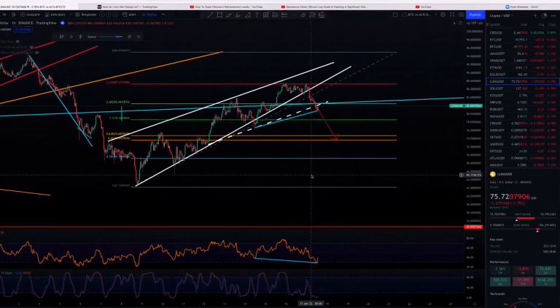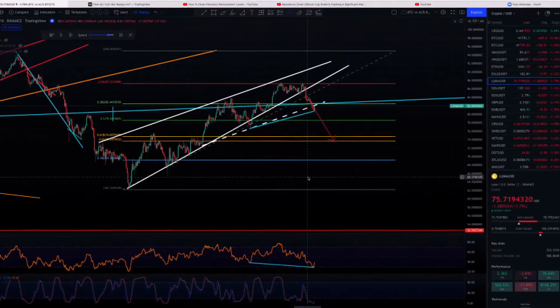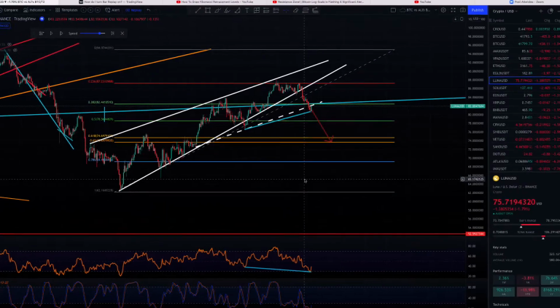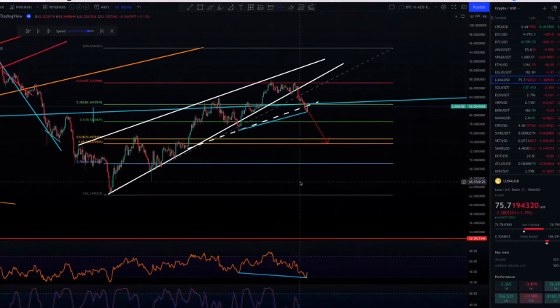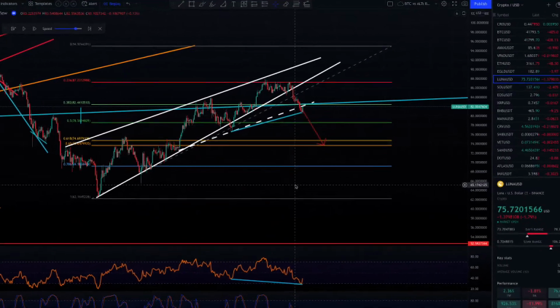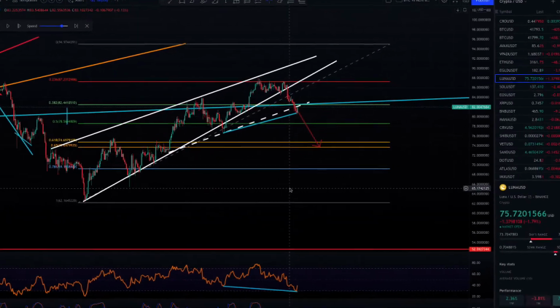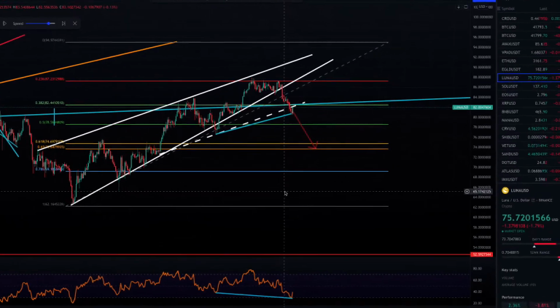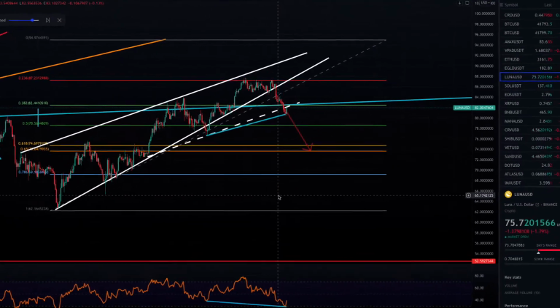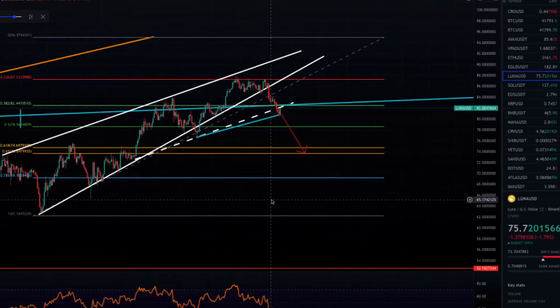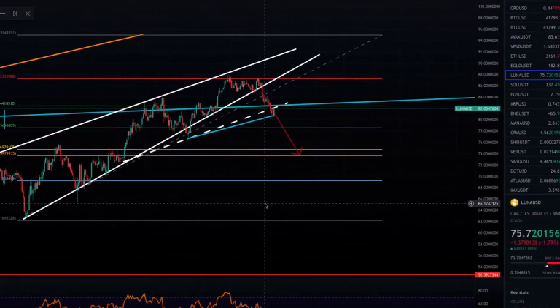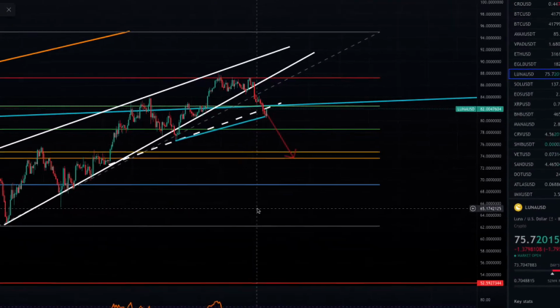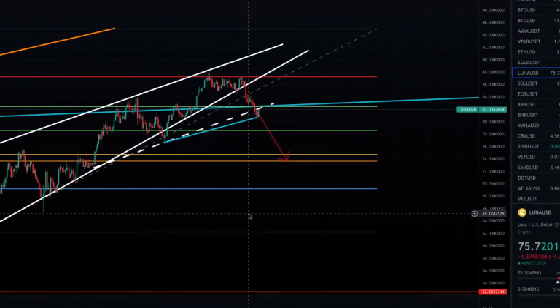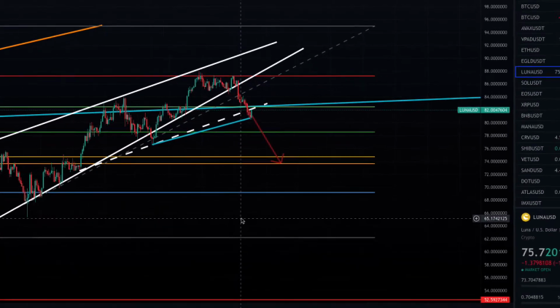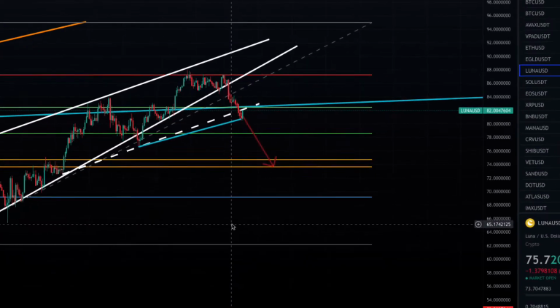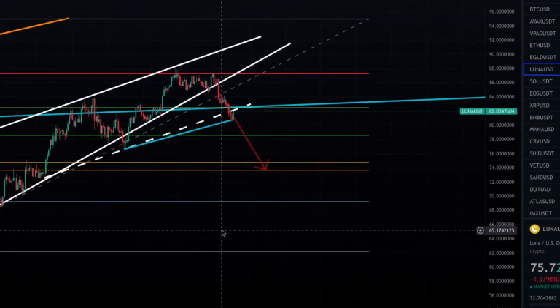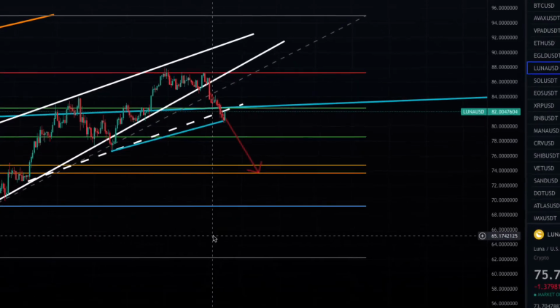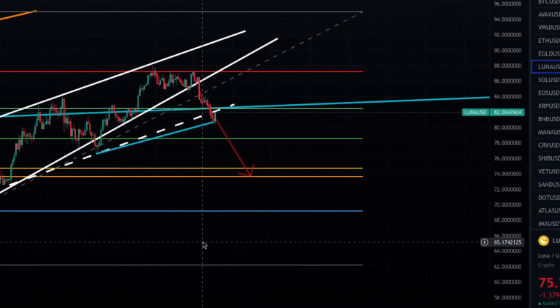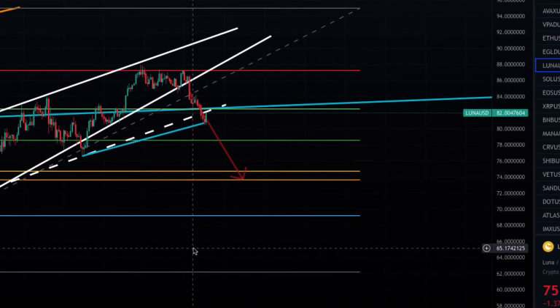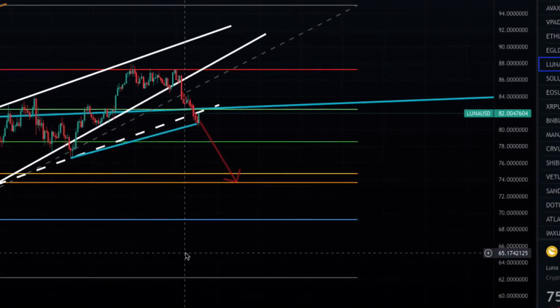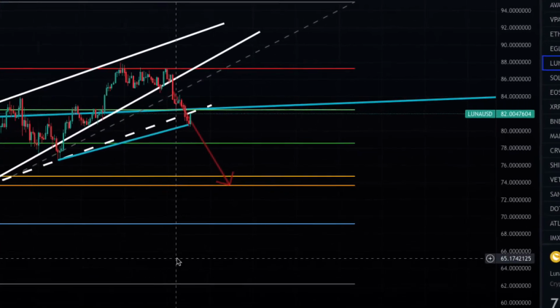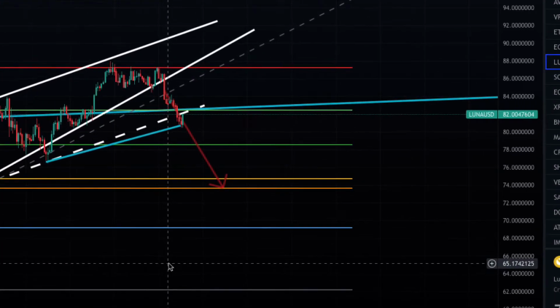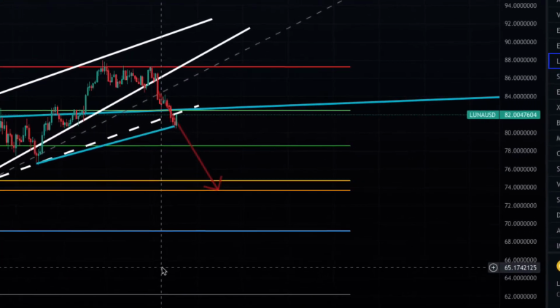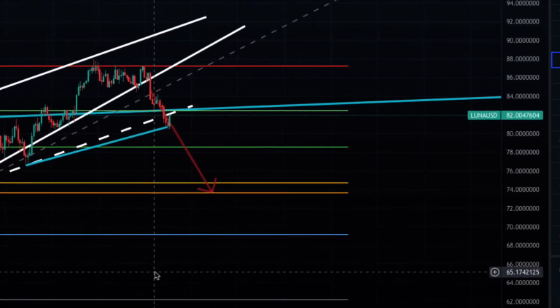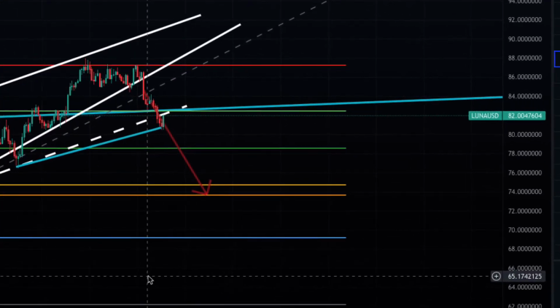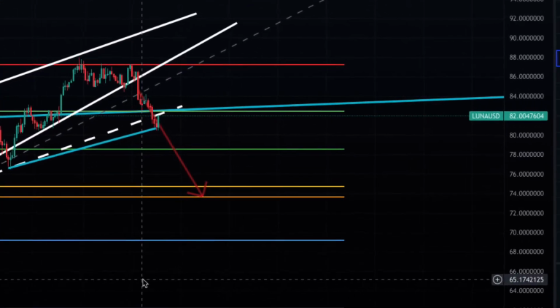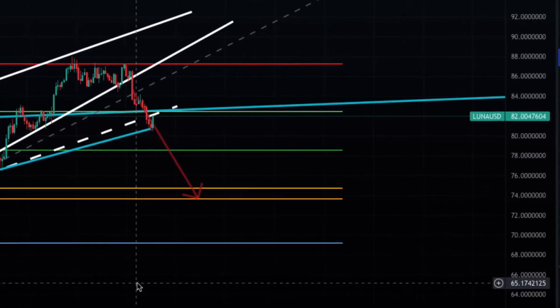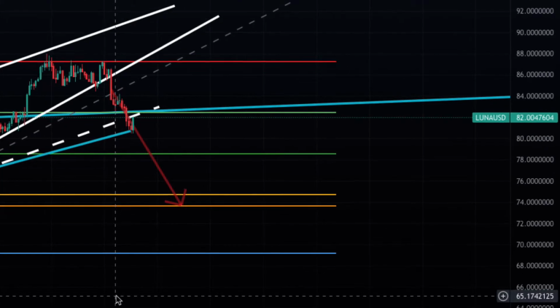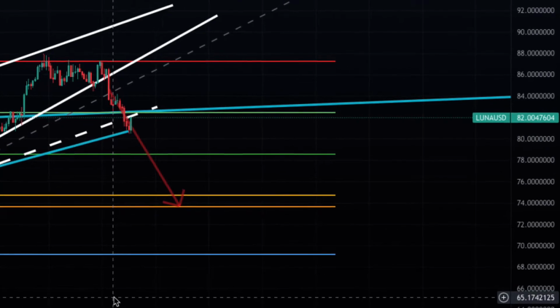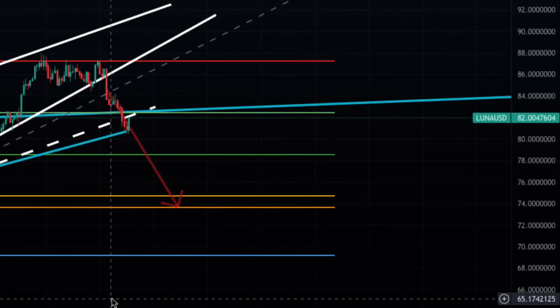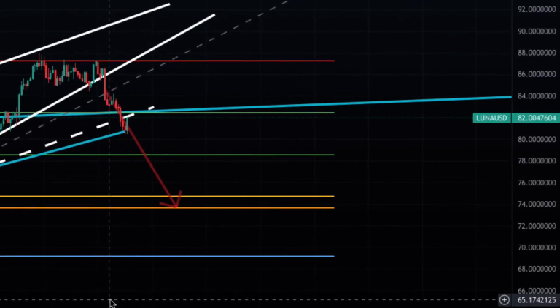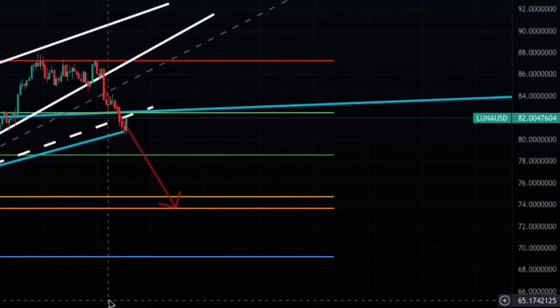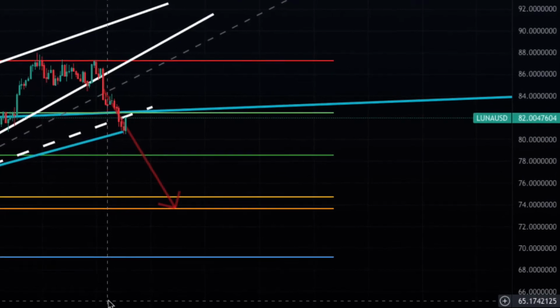Yesterday I made a price prediction that Terra Luna would continue its fall from the rising wedge — from $81 all the way down to $74. Let's see how that played out.